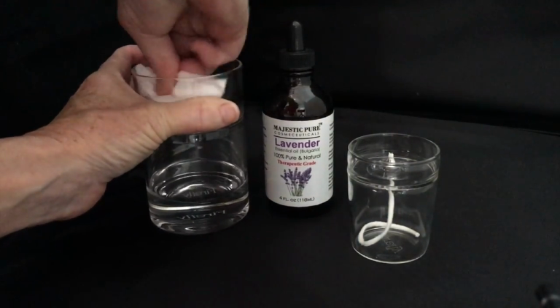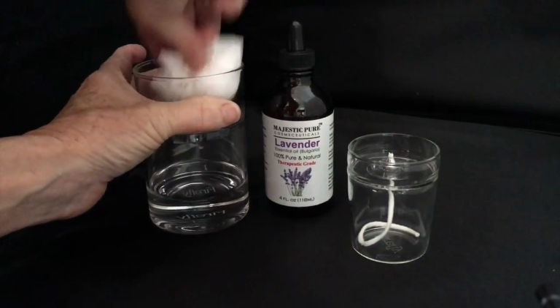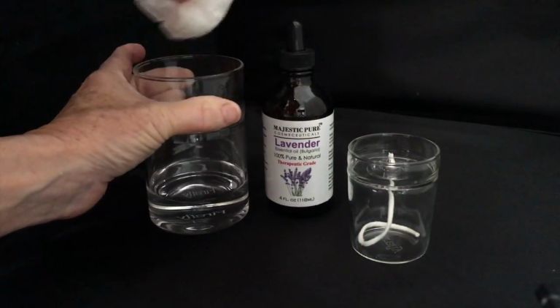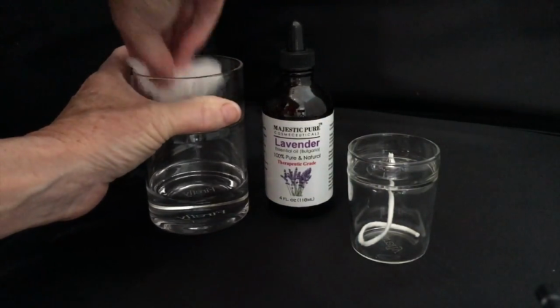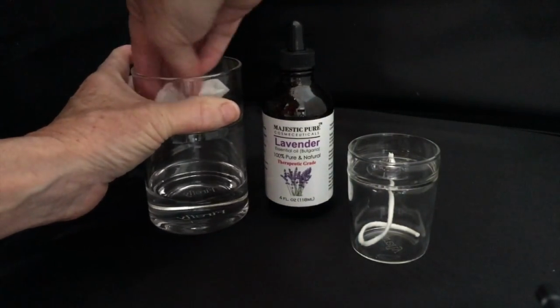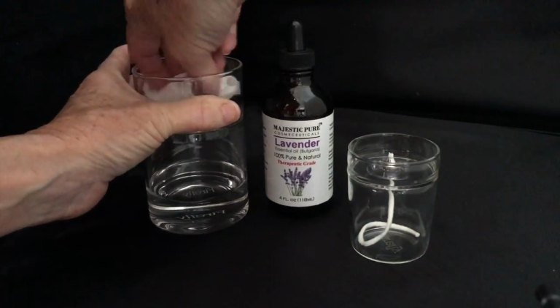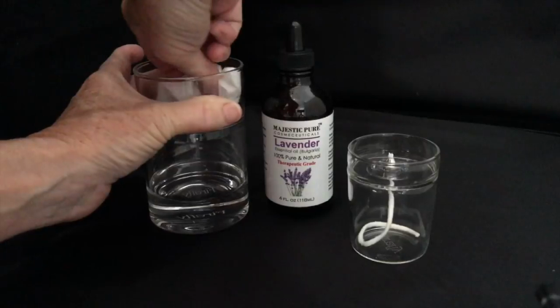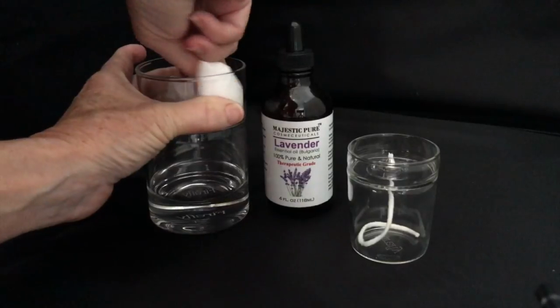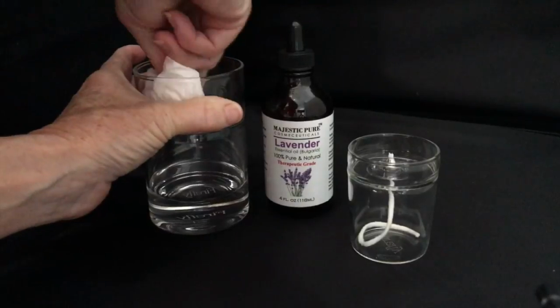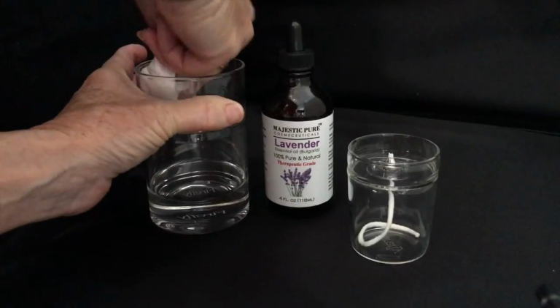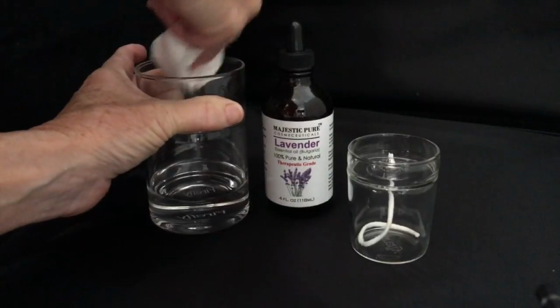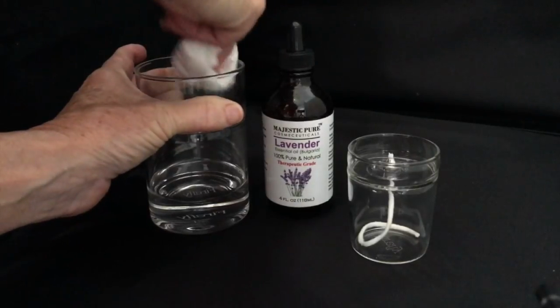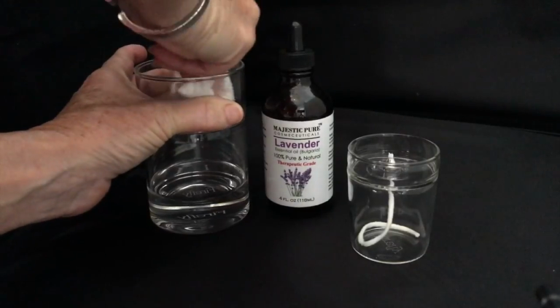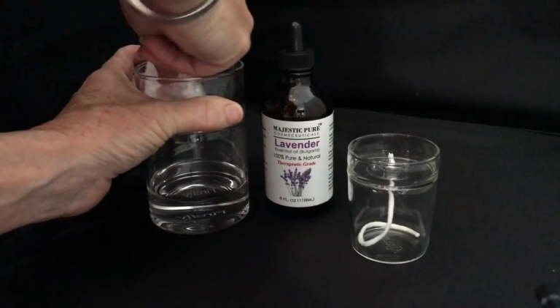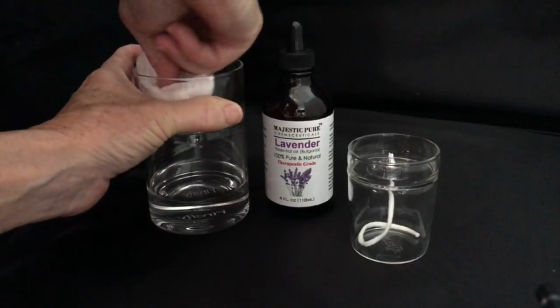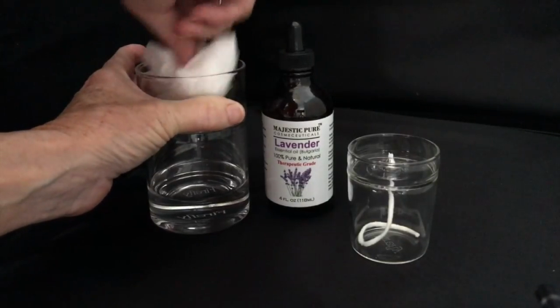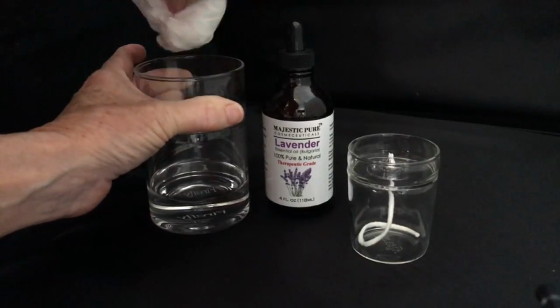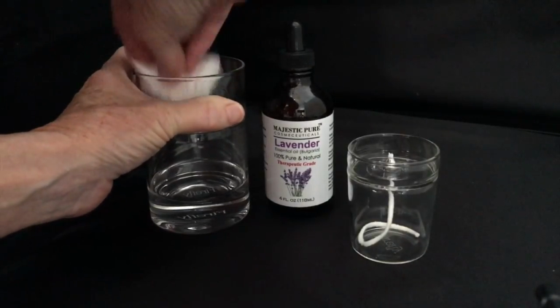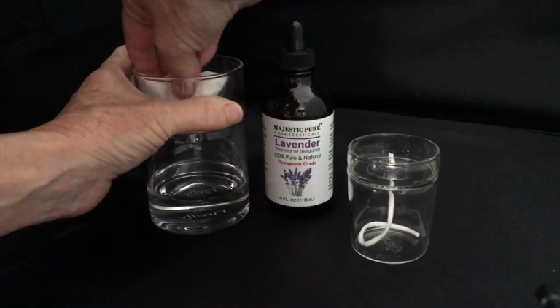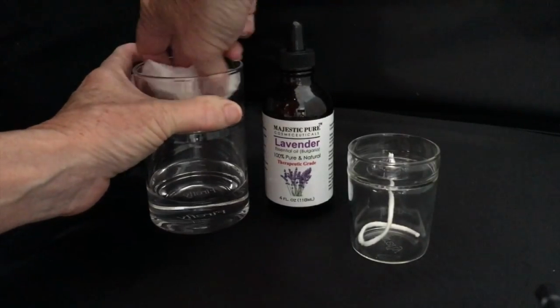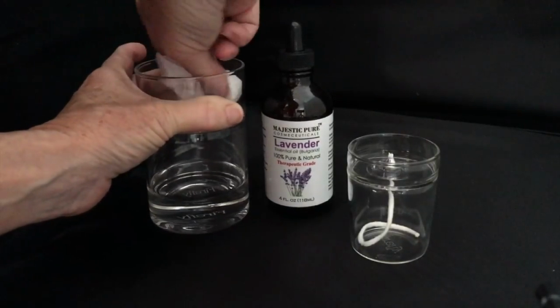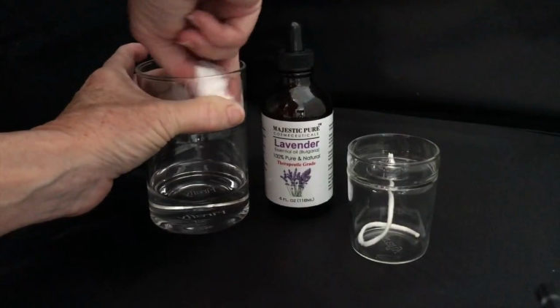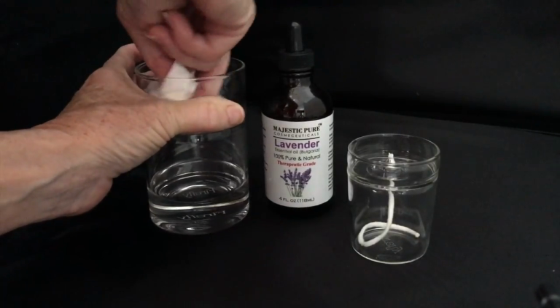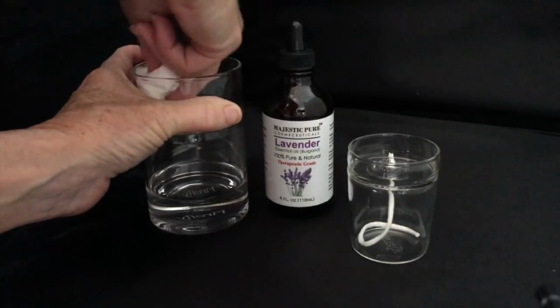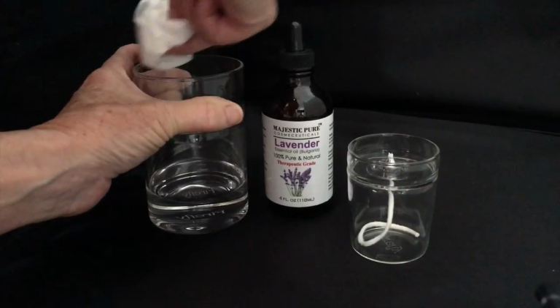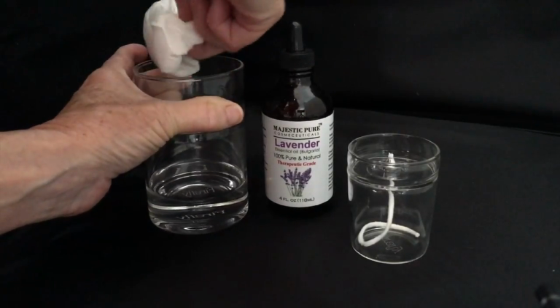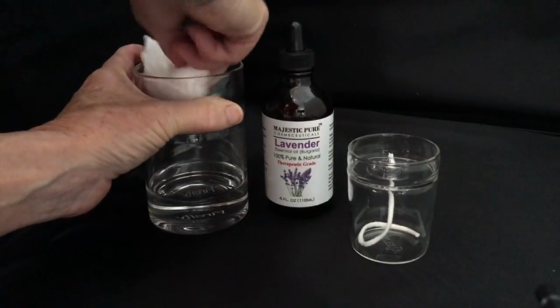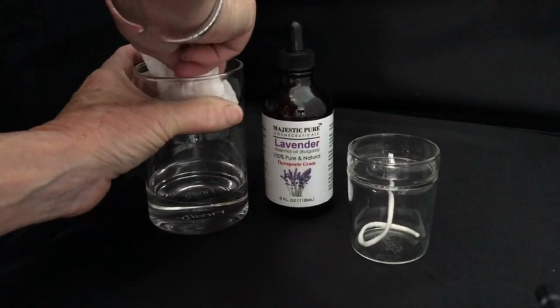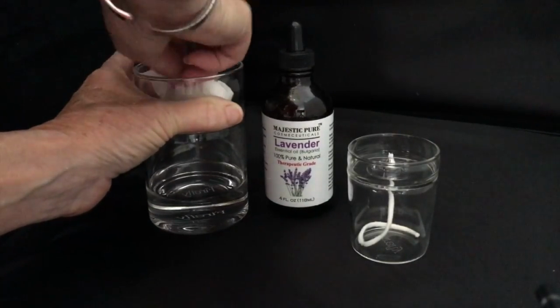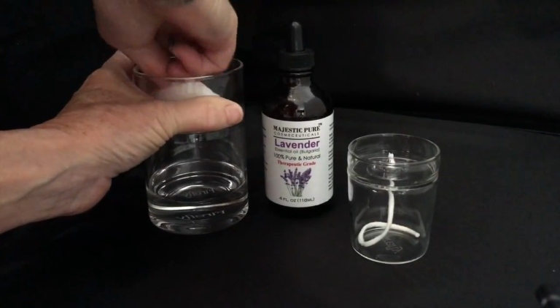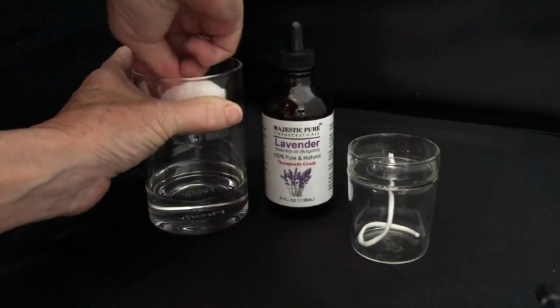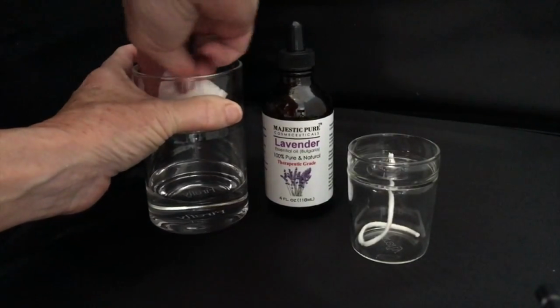Our fuel is combustible, it's not flammable, so it will not catch on fire.